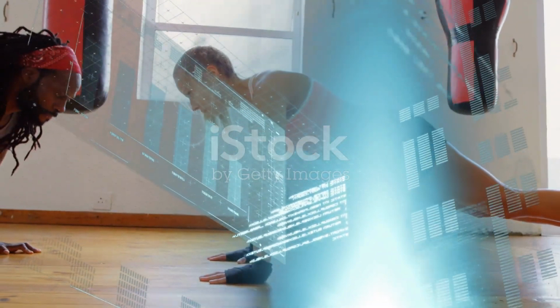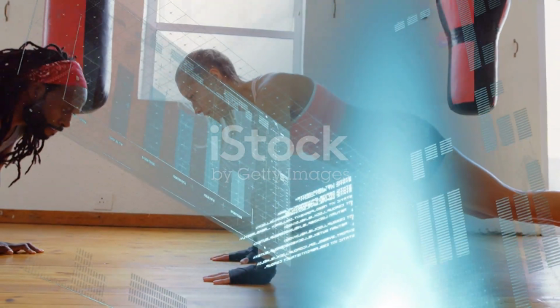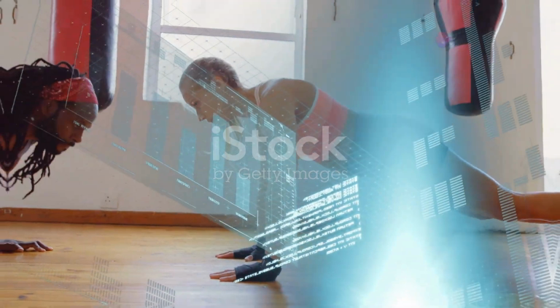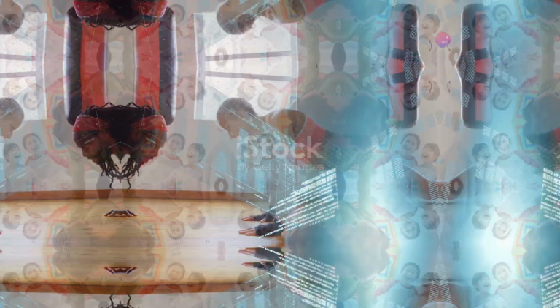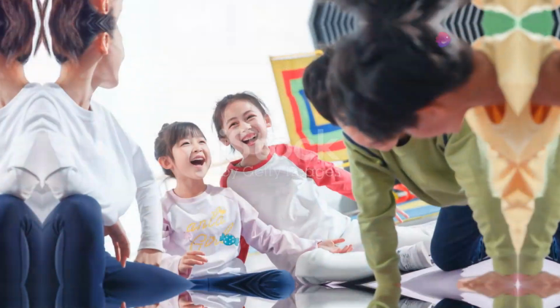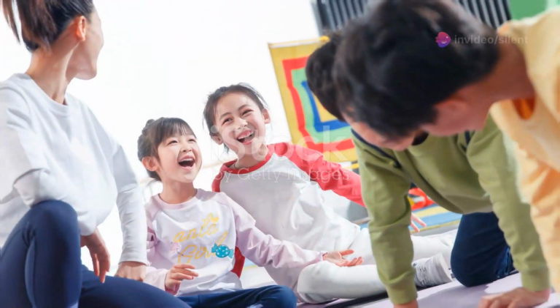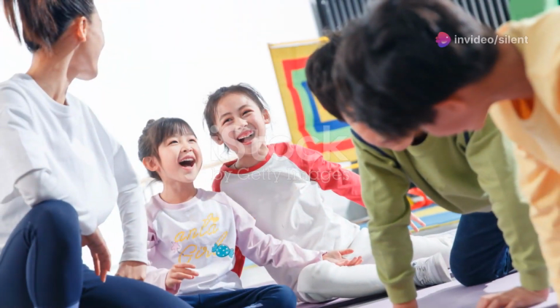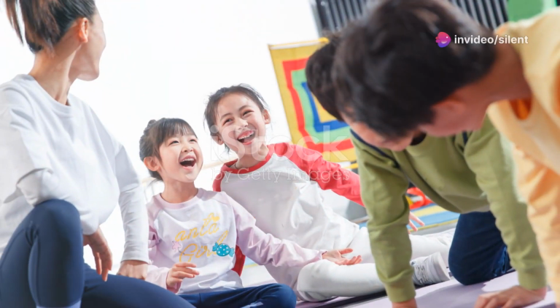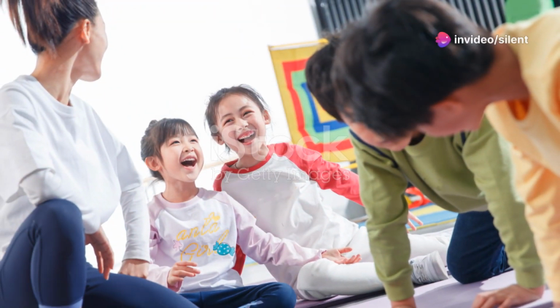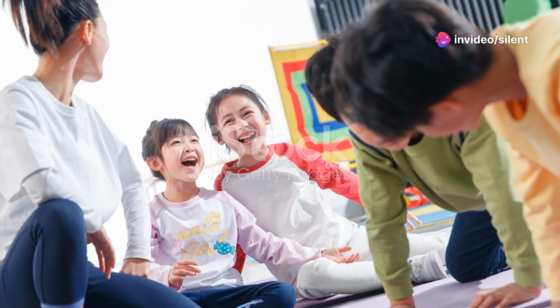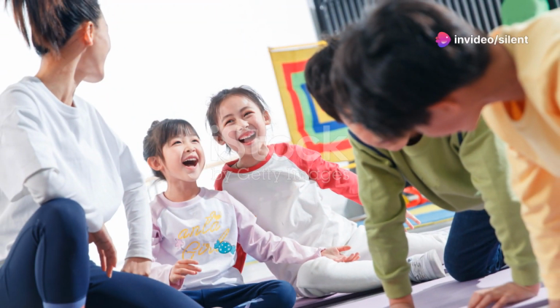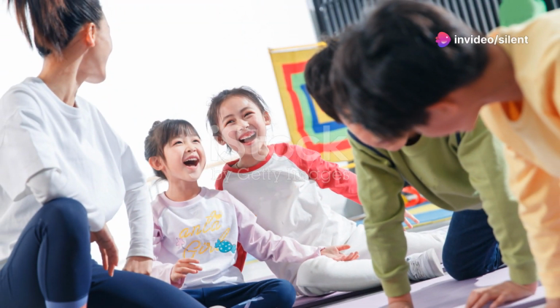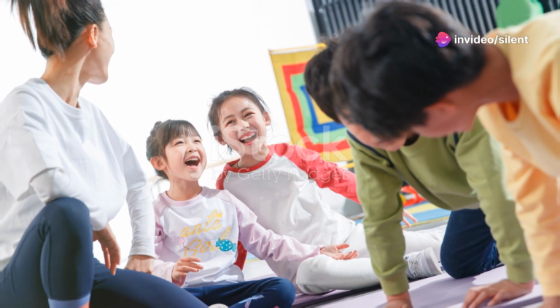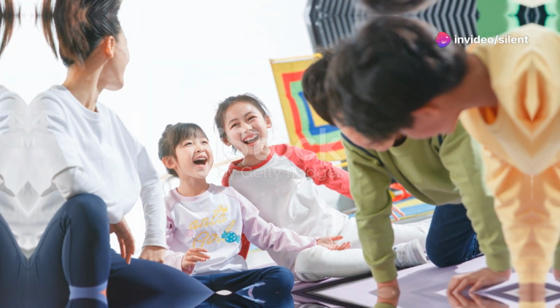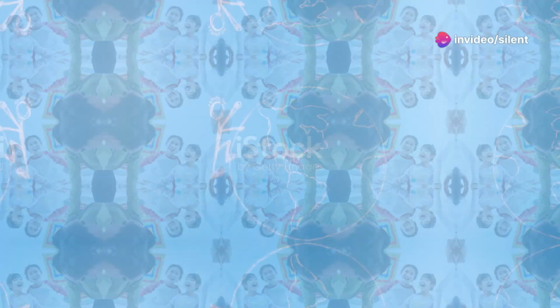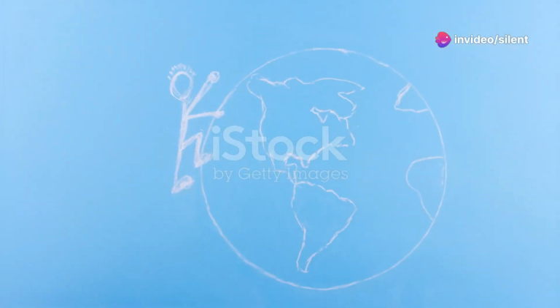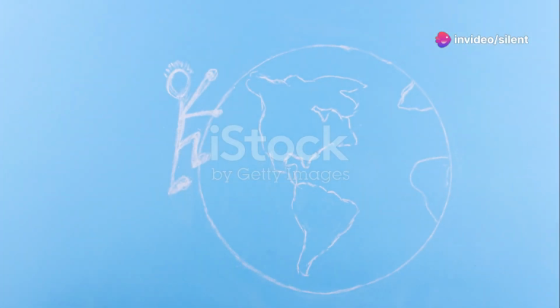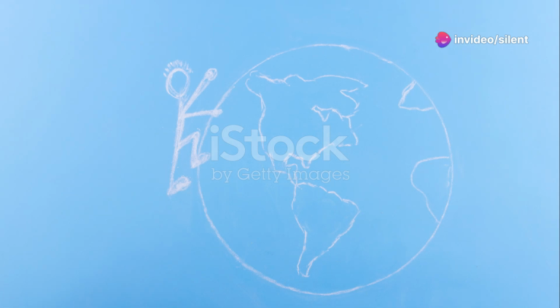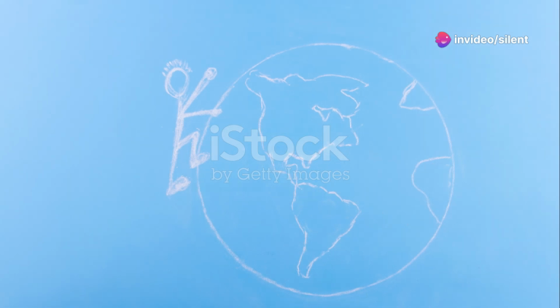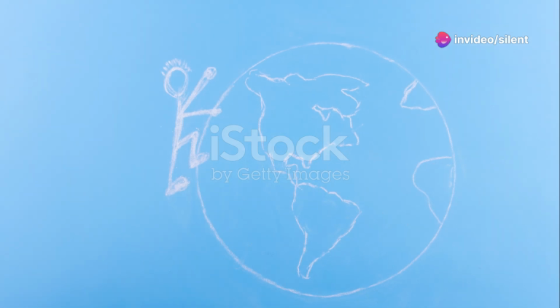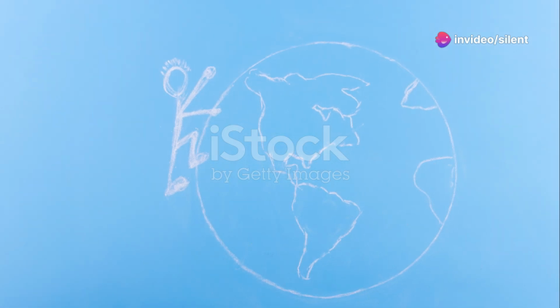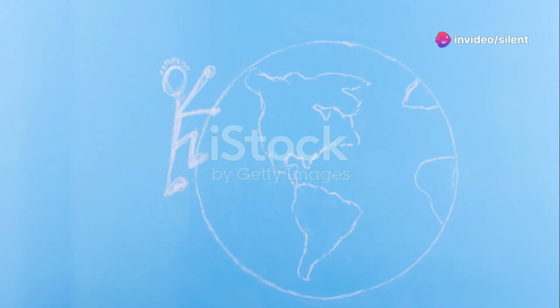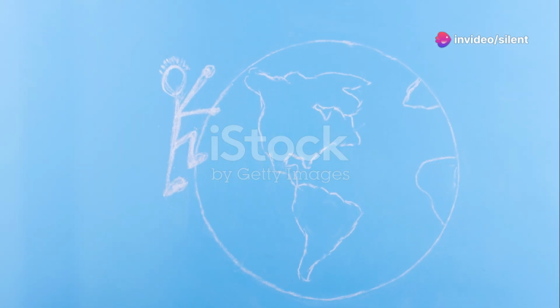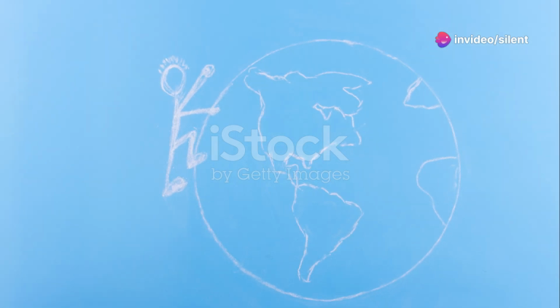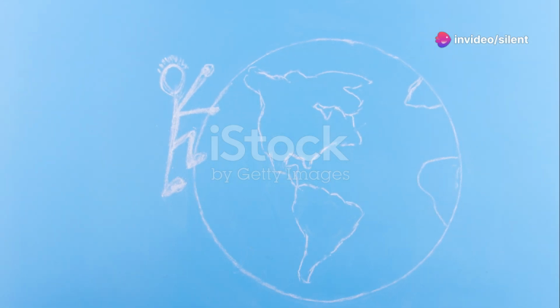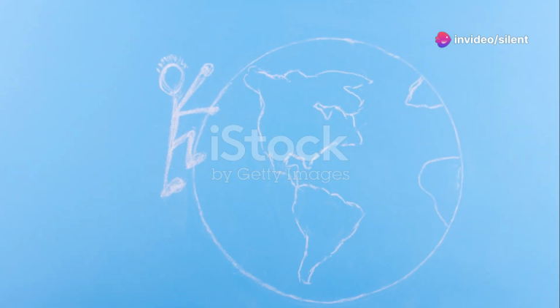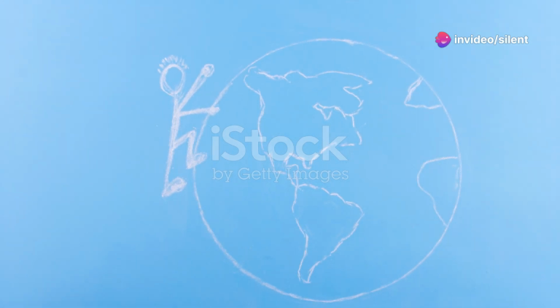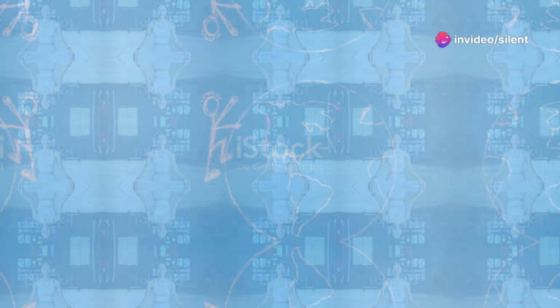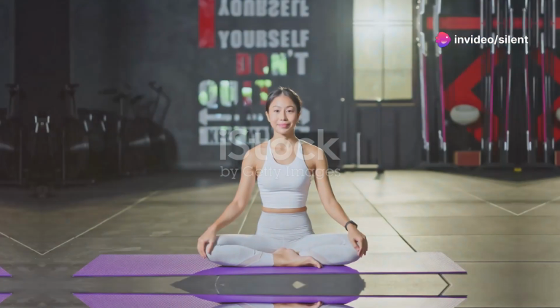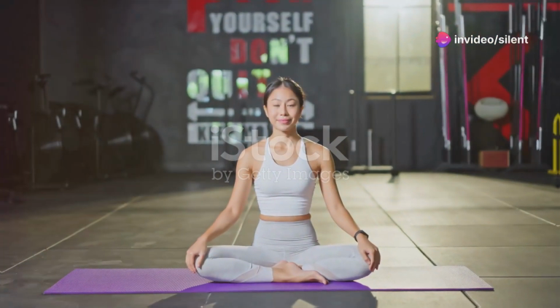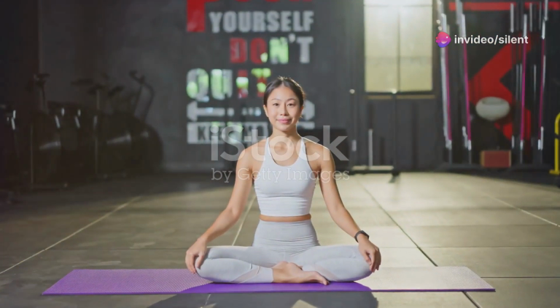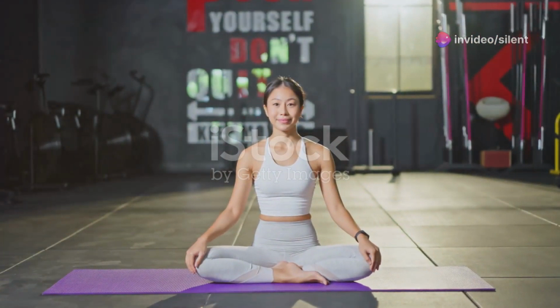Fourth move, mountain climbers — get into a high plank and run those knees to your chest. It's like climbing Everest but cooler. 20 seconds, climb, and rest.